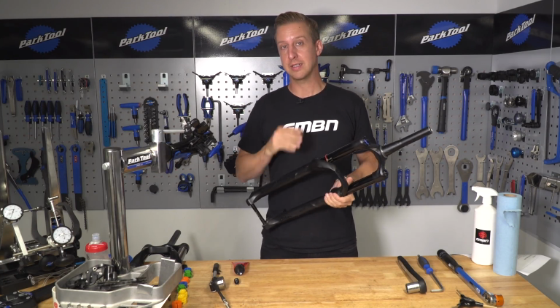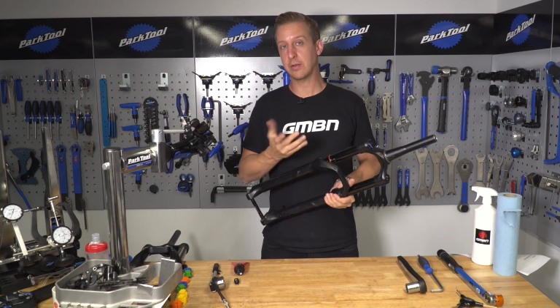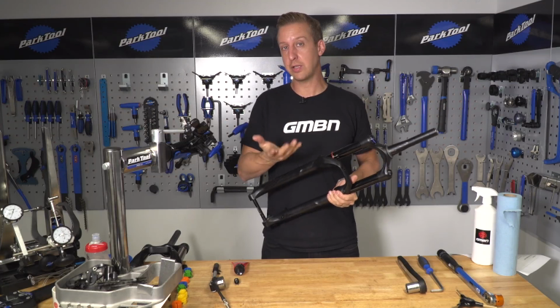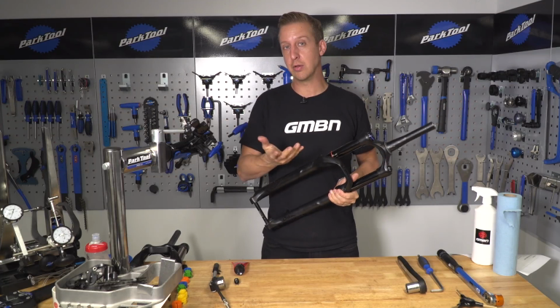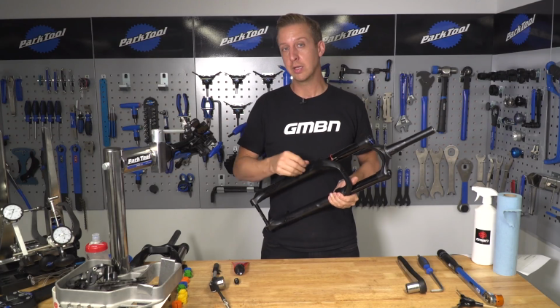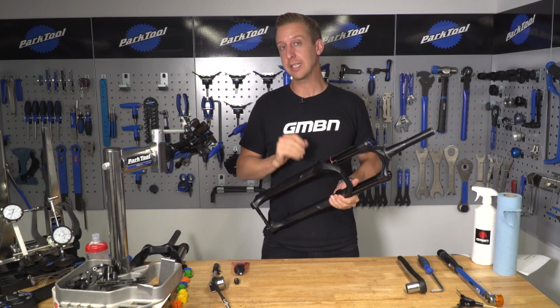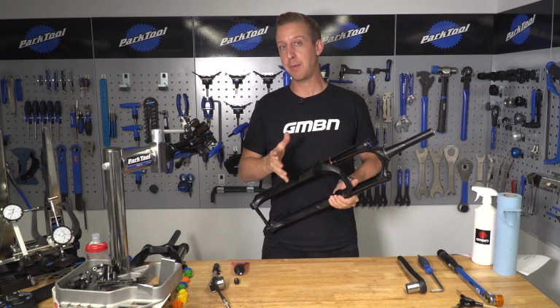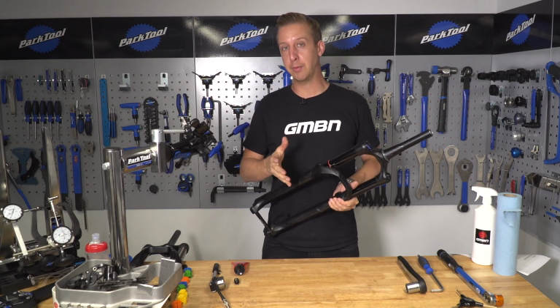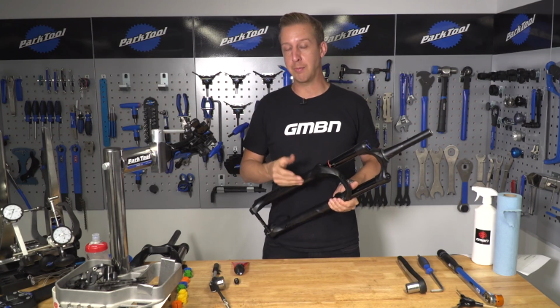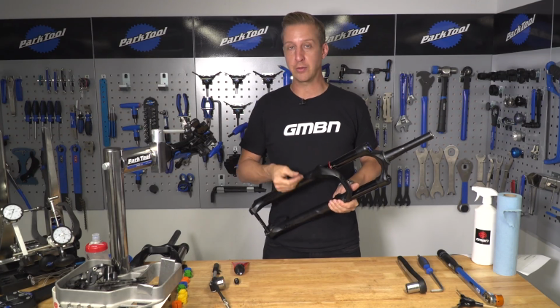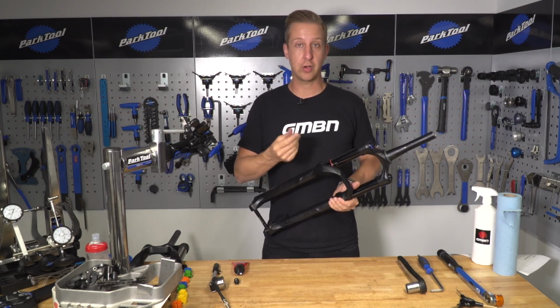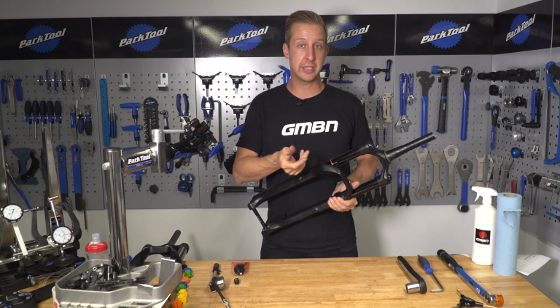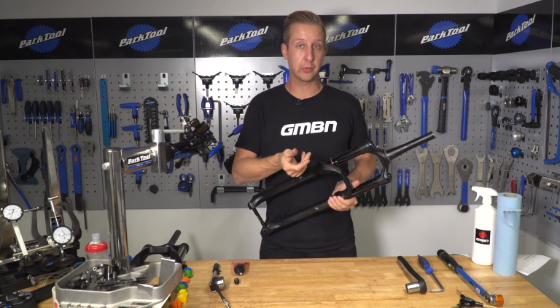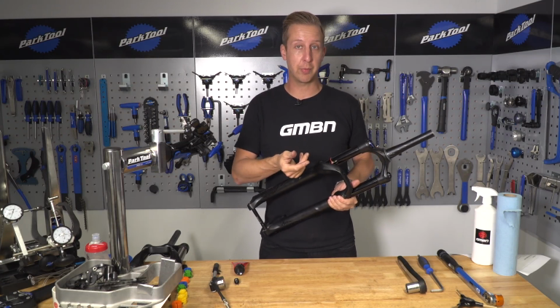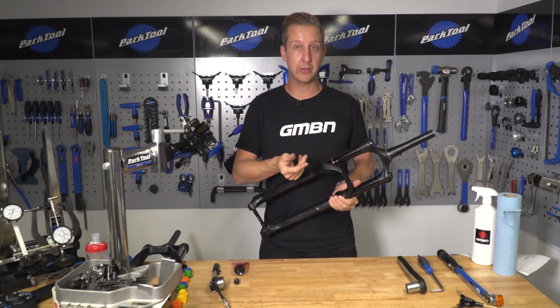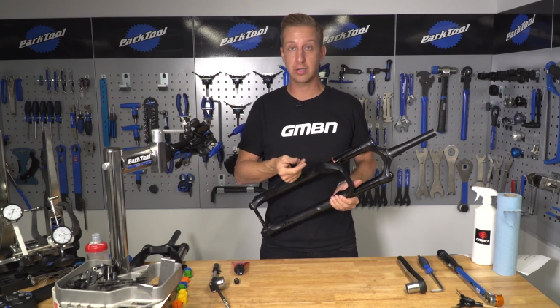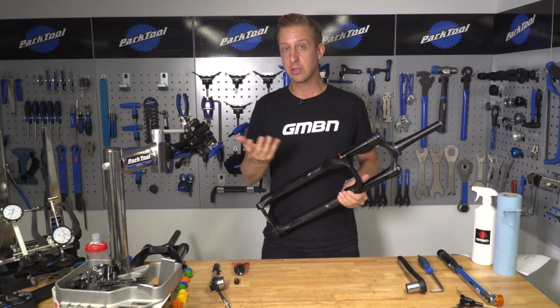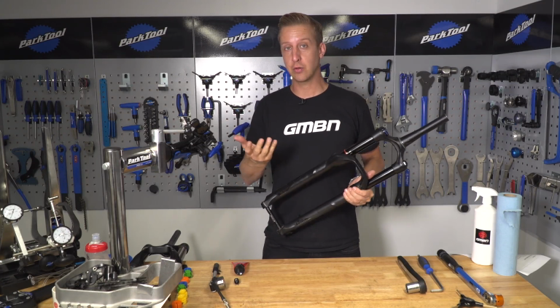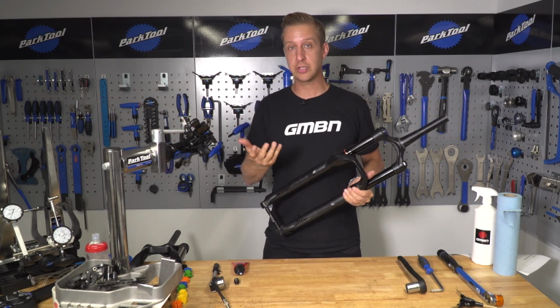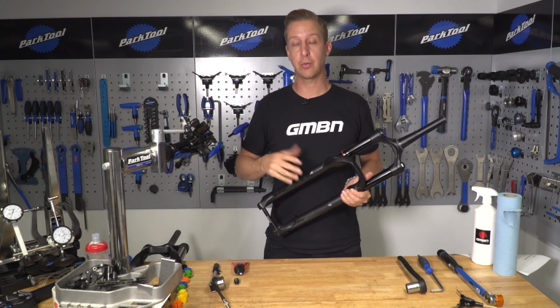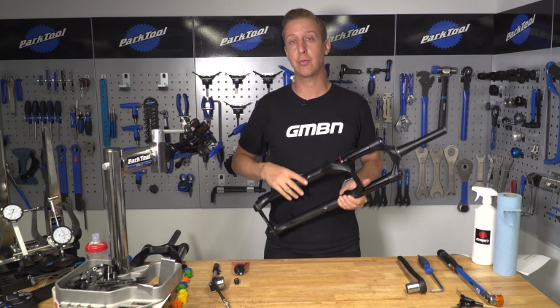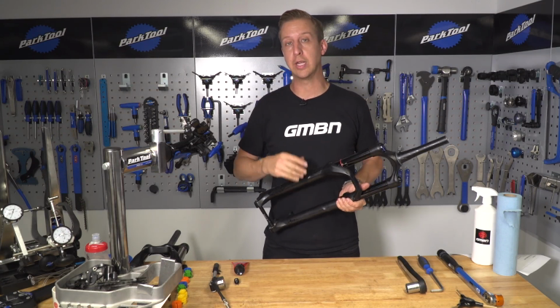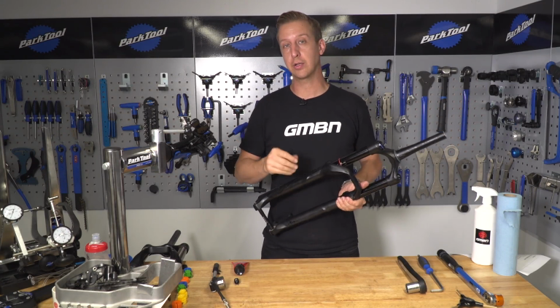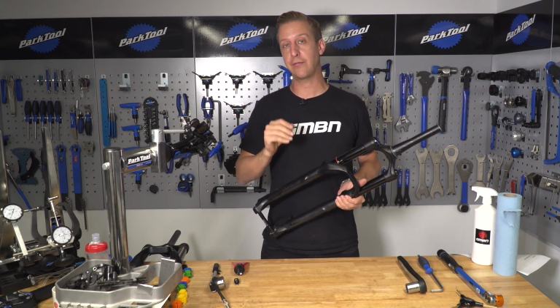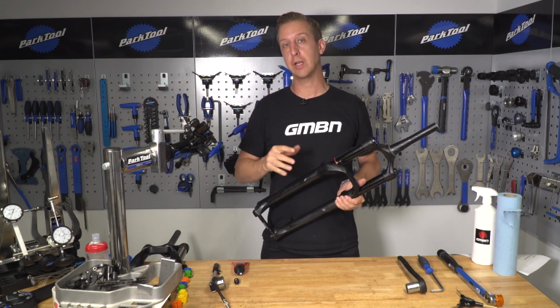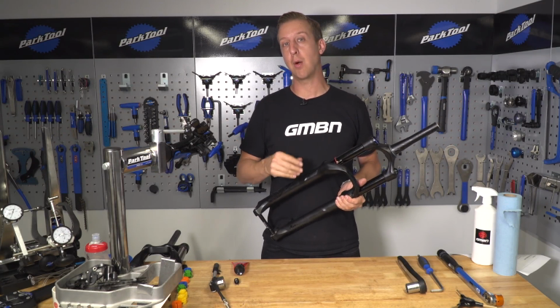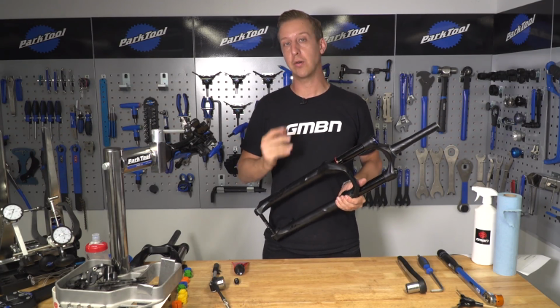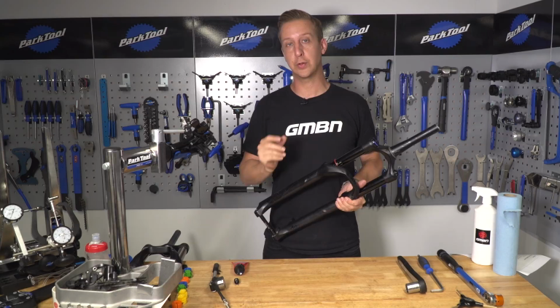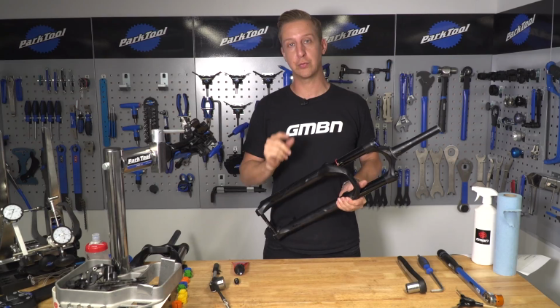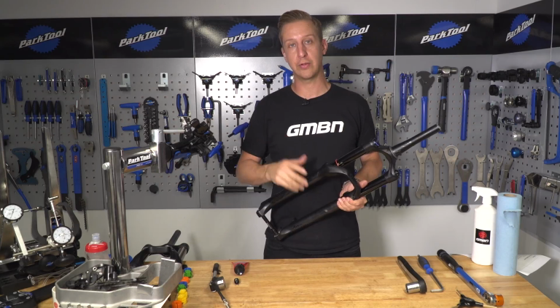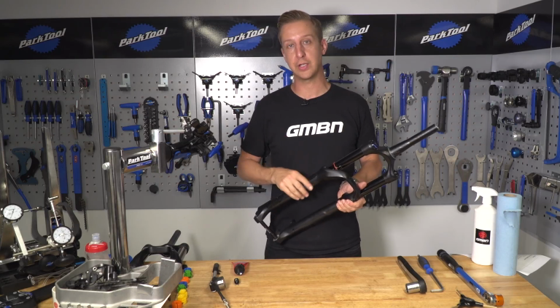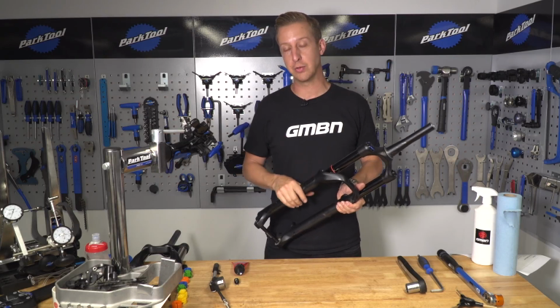It's down to you — experiment a bit. Try a single spacer, try two or three. You've got to figure out what feels right for you. I put three into this particular fork, and that's the way I like it set up.